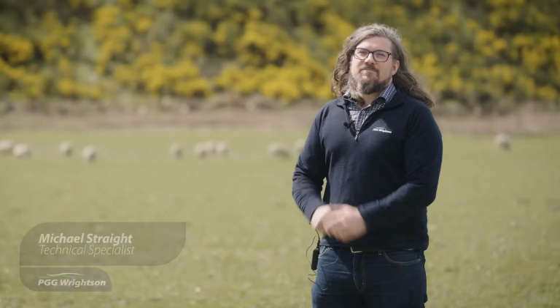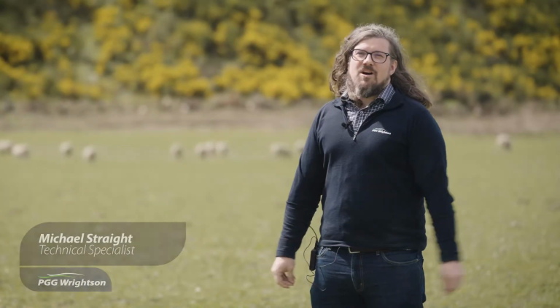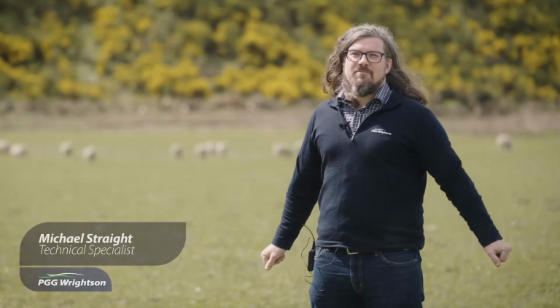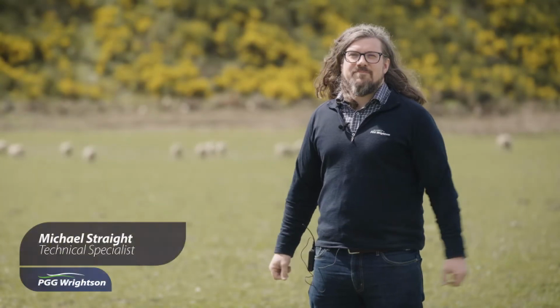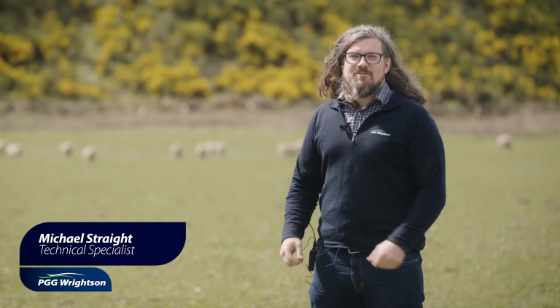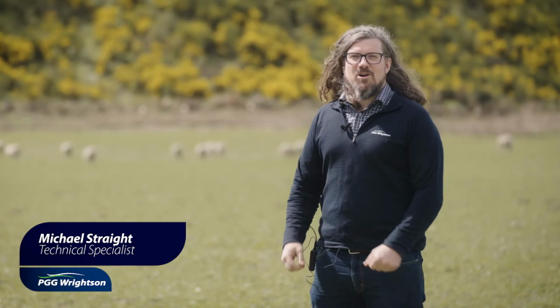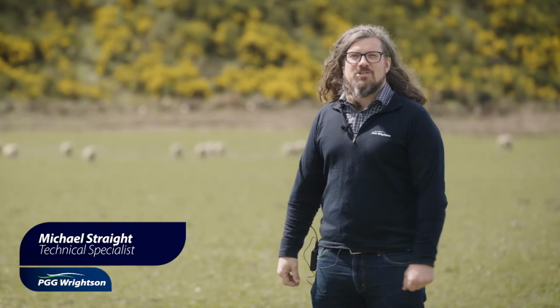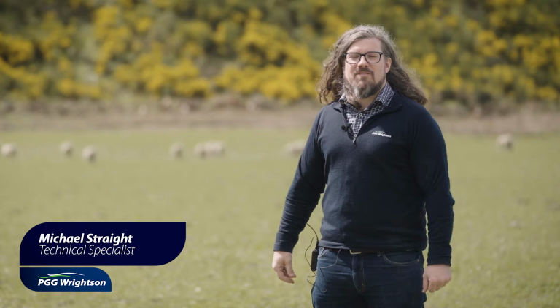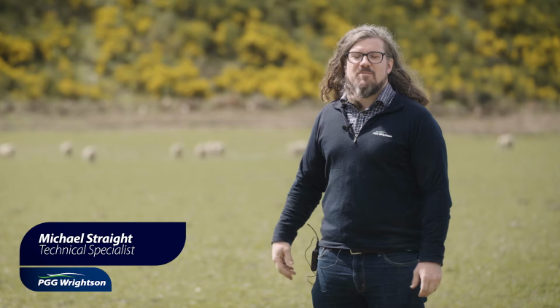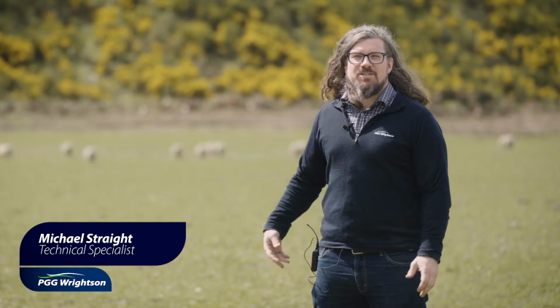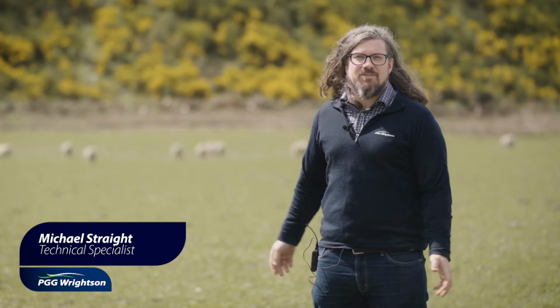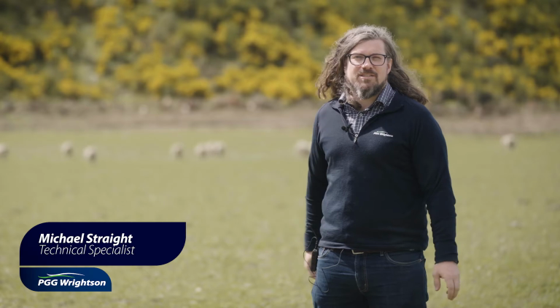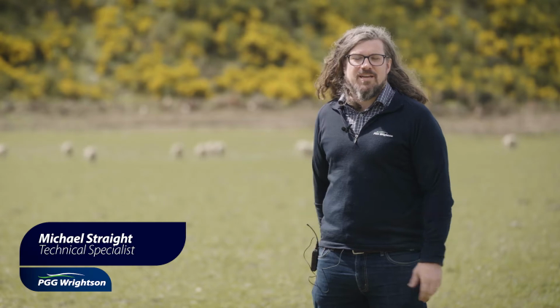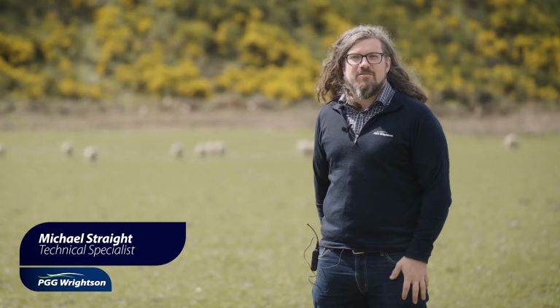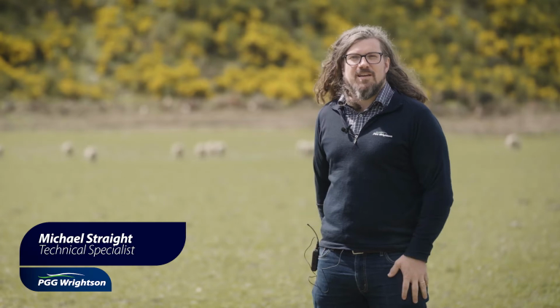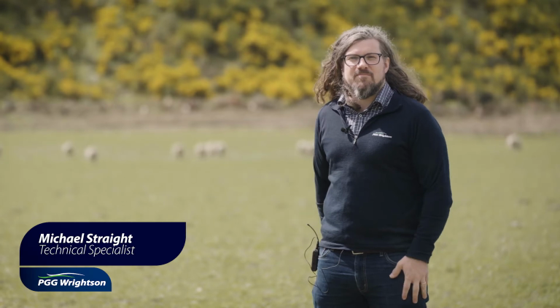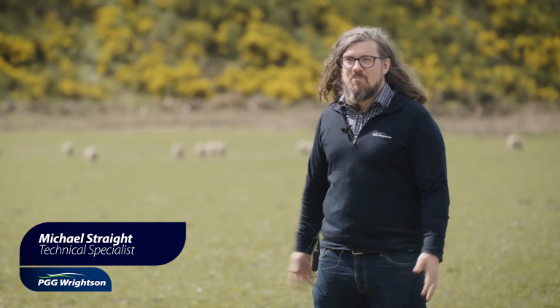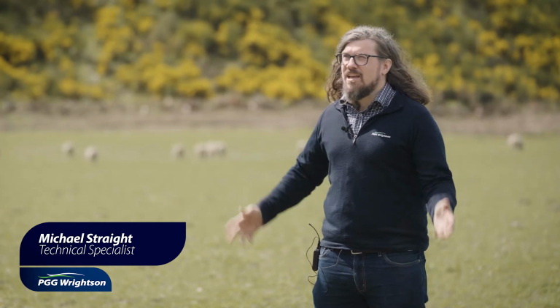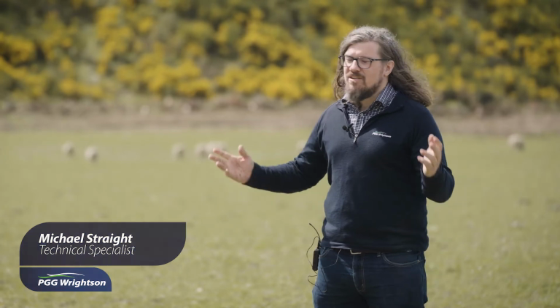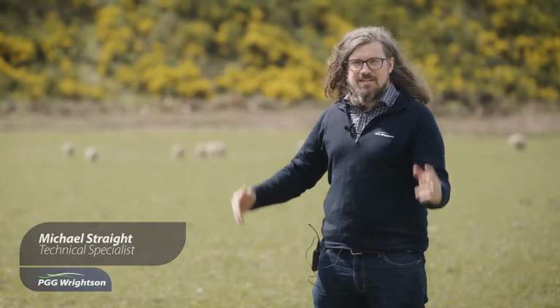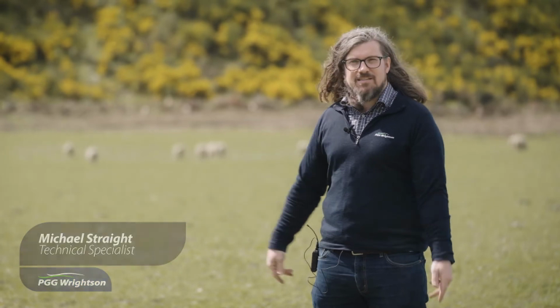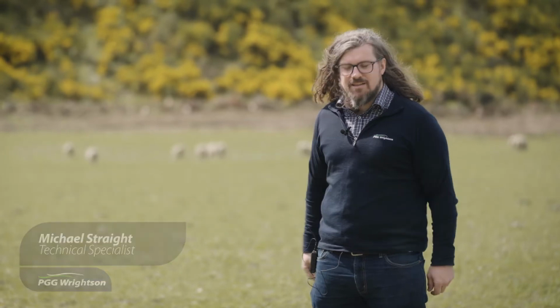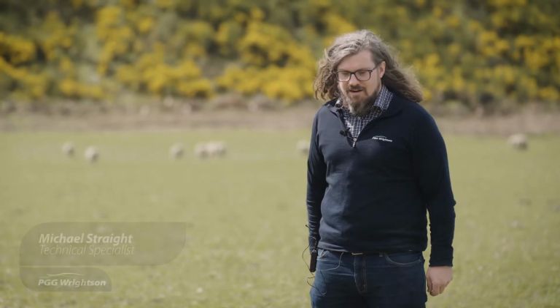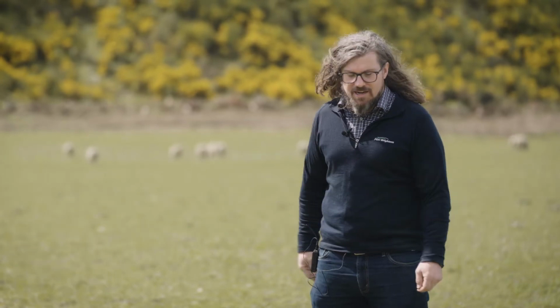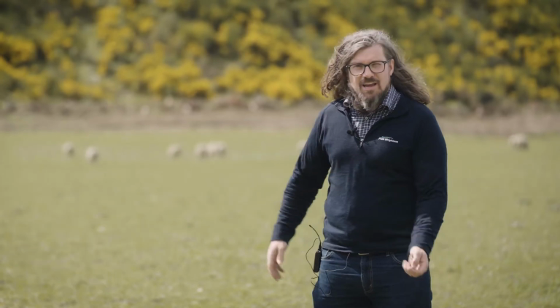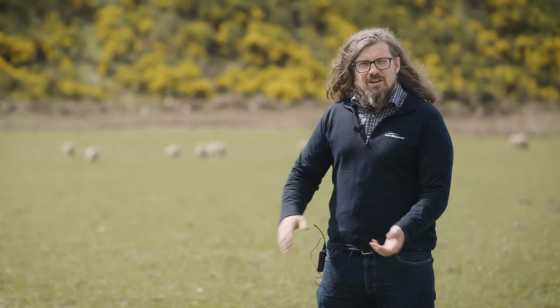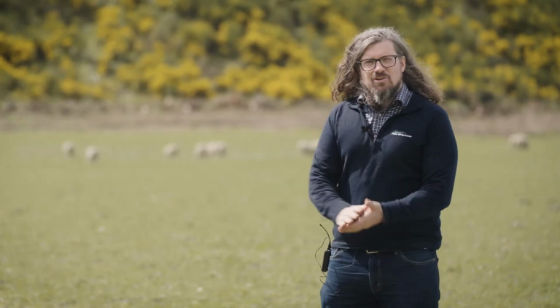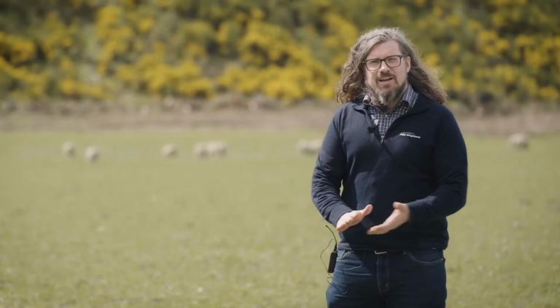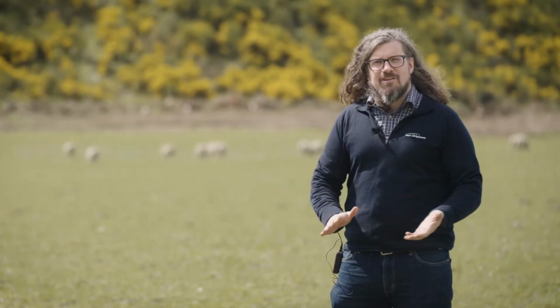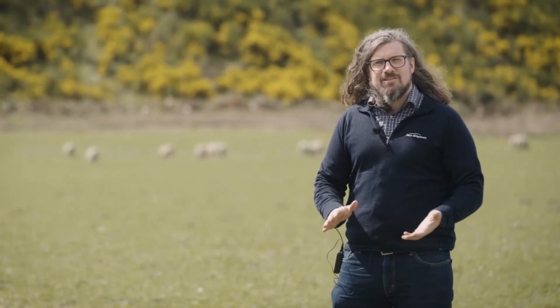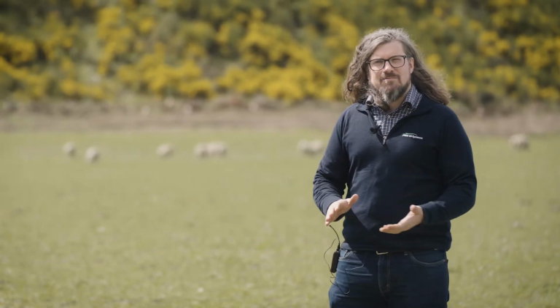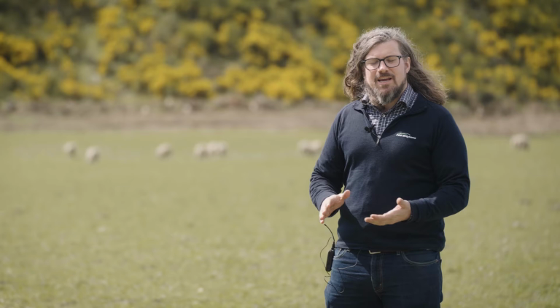Hi, I'm Michael Strape from the PGG Rights and Technical team. We're back here in sunny South Canterbury looking at our grass scrubs again.